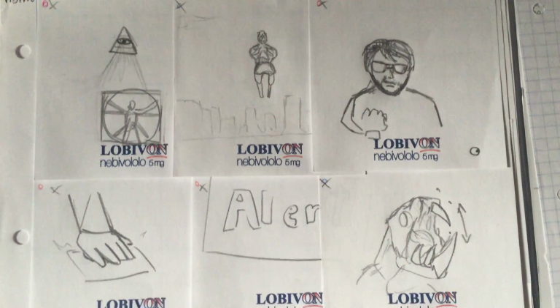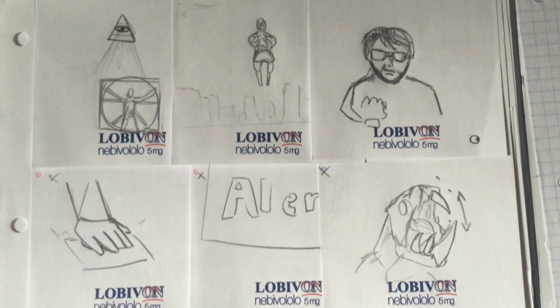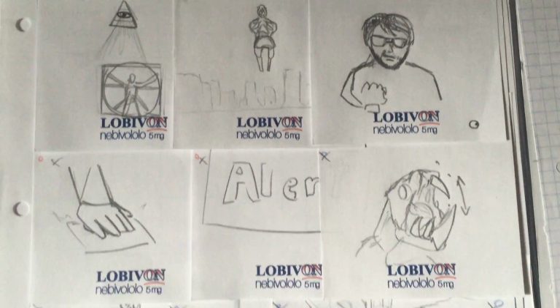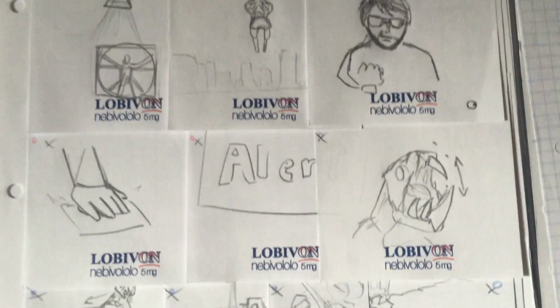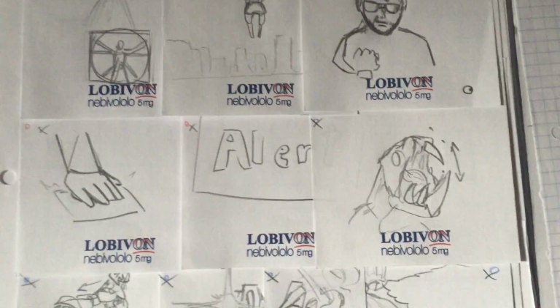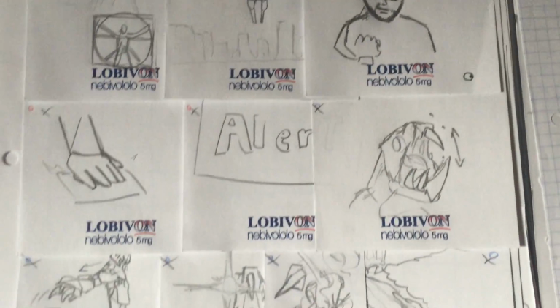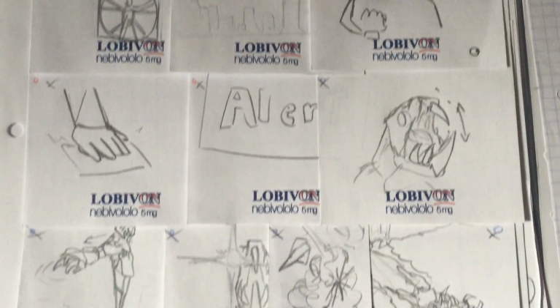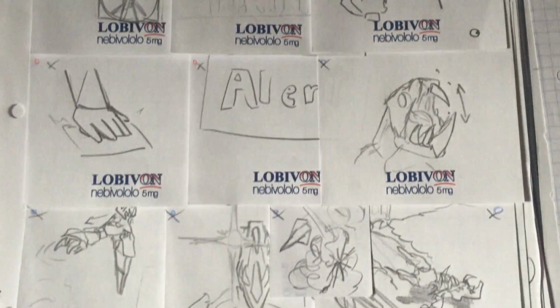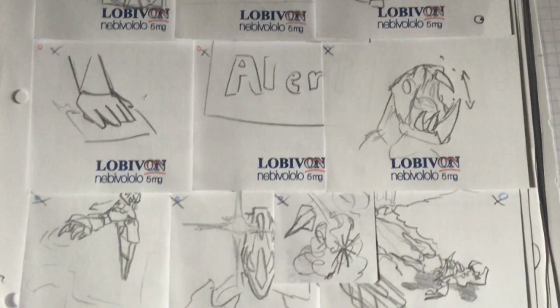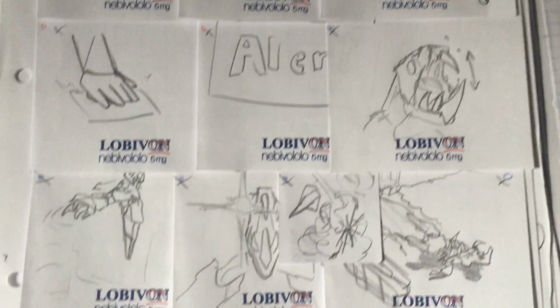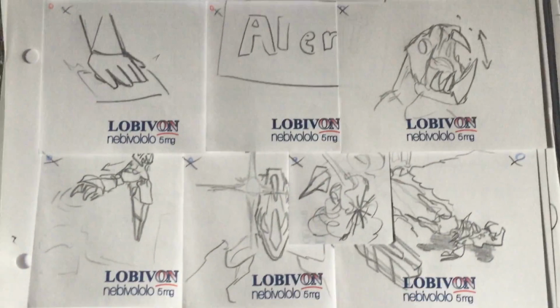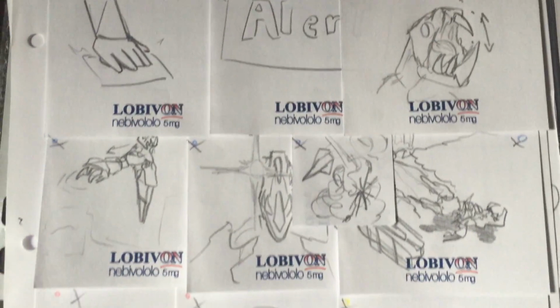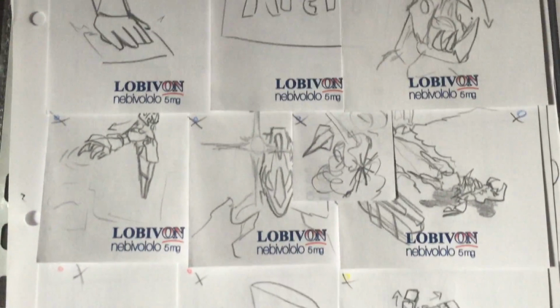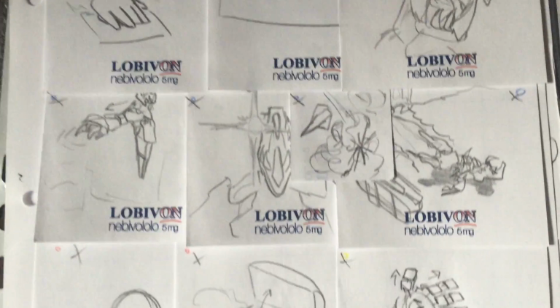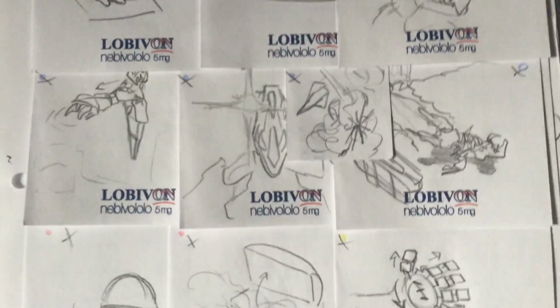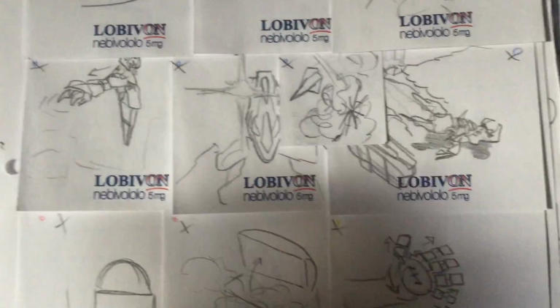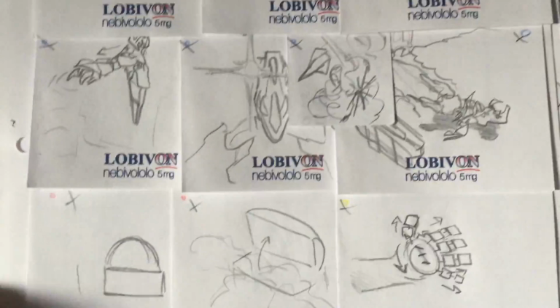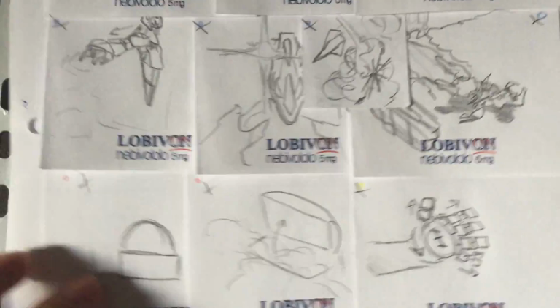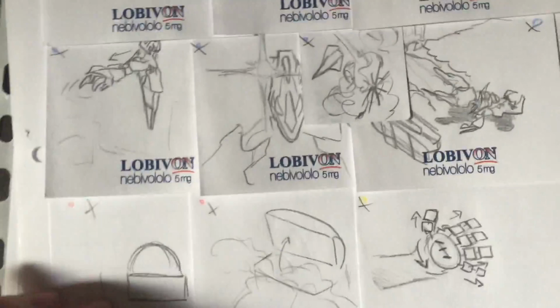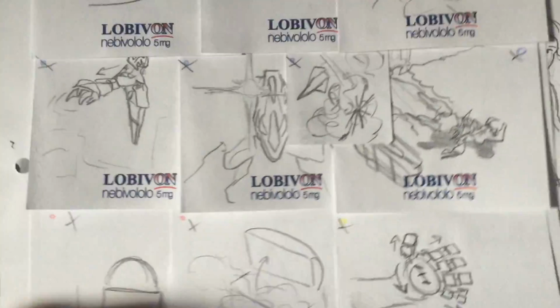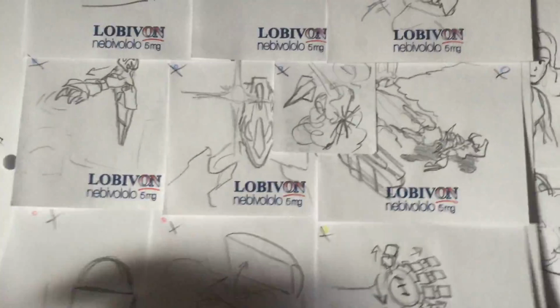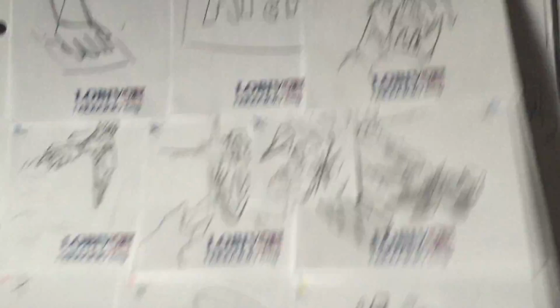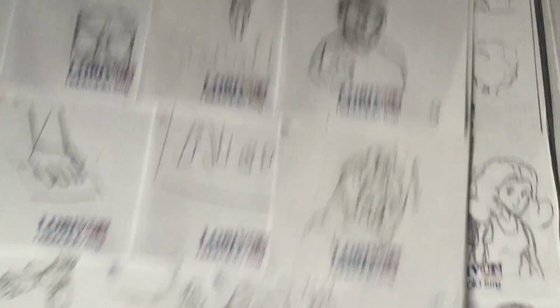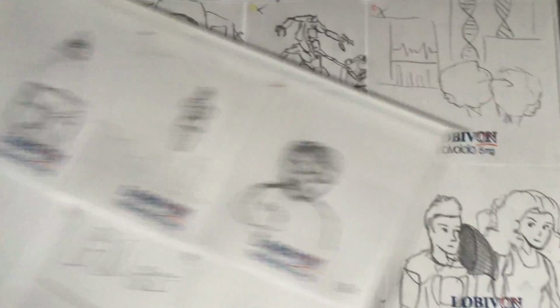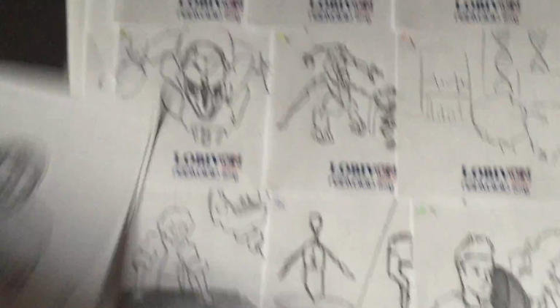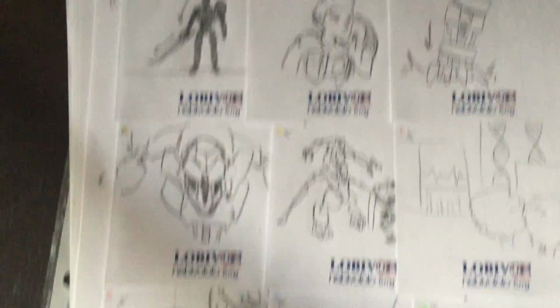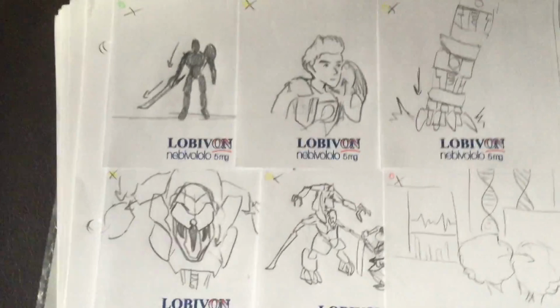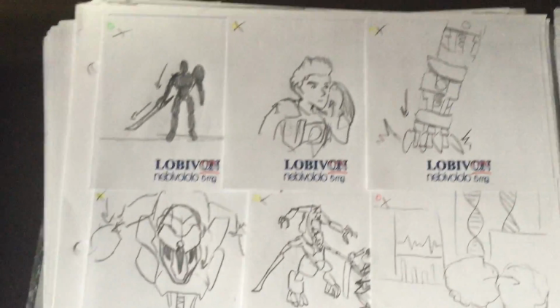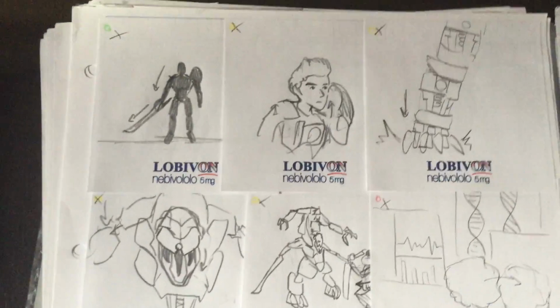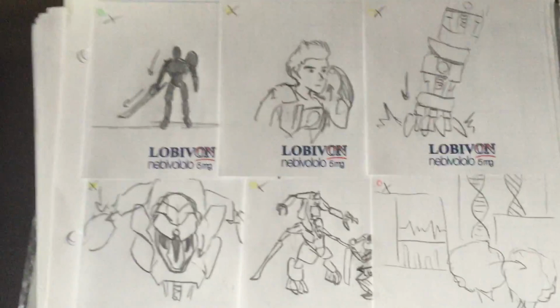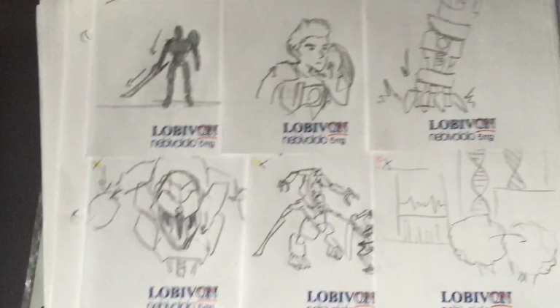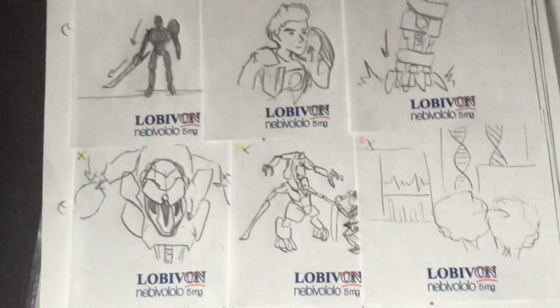Storyboards are very important. They will help you by giving an idea of how the video is going to look like.